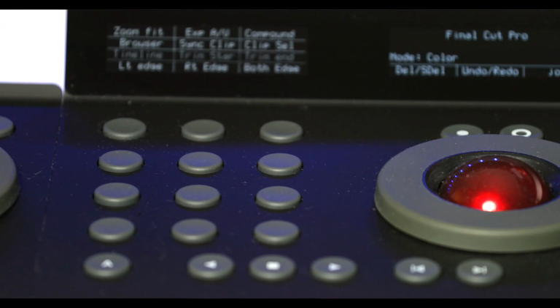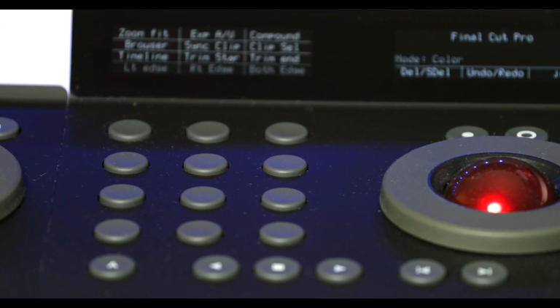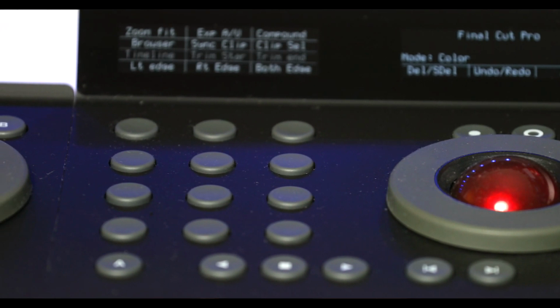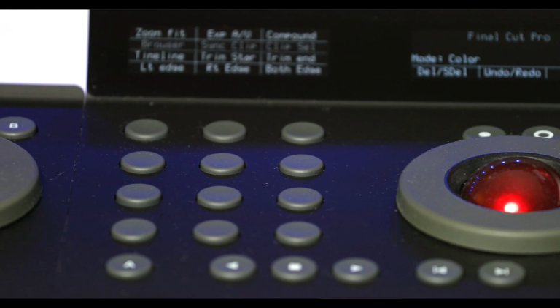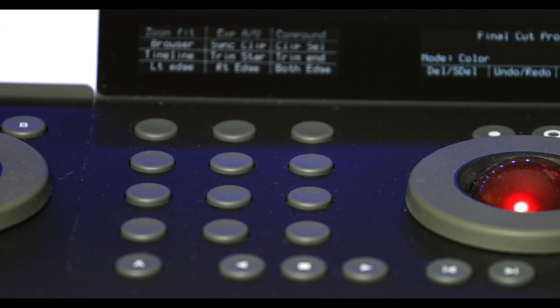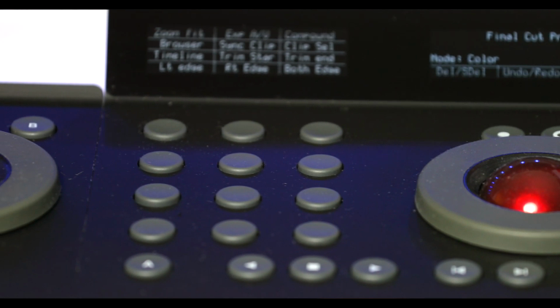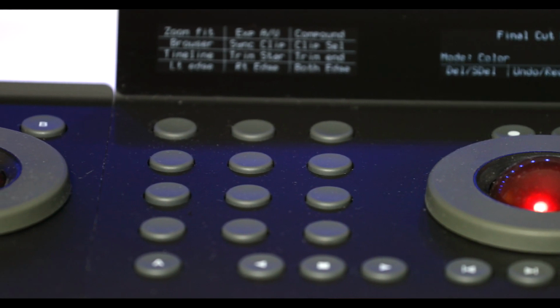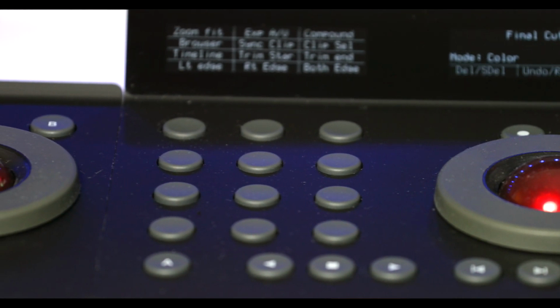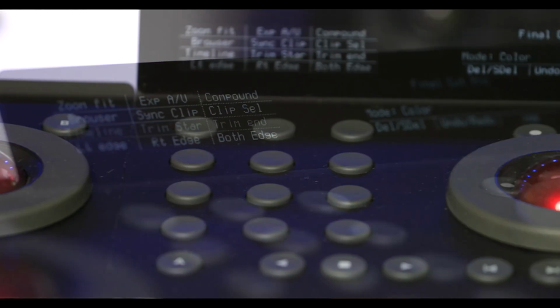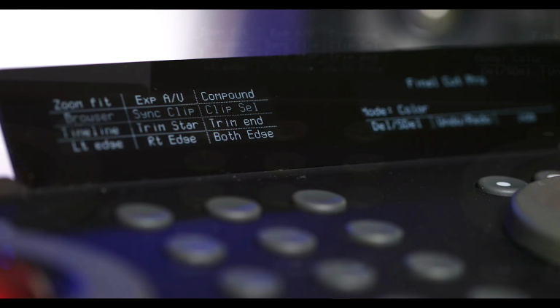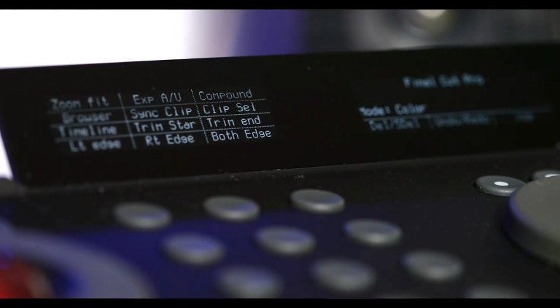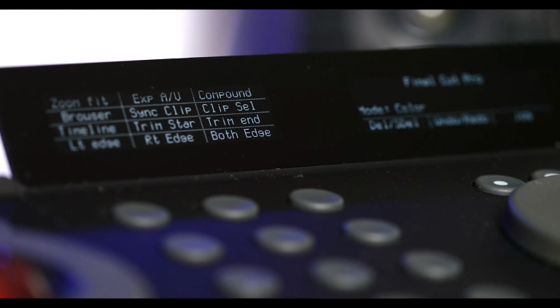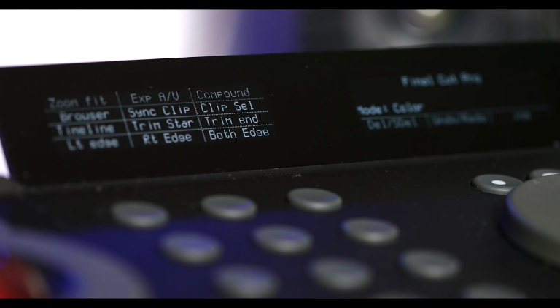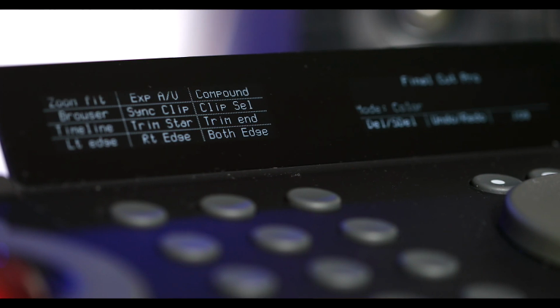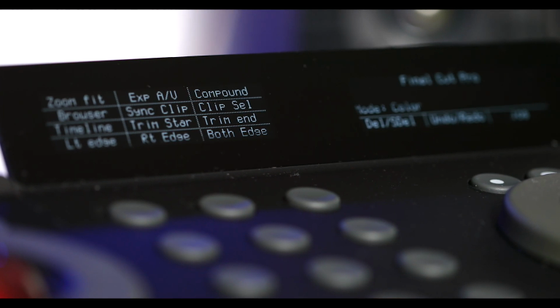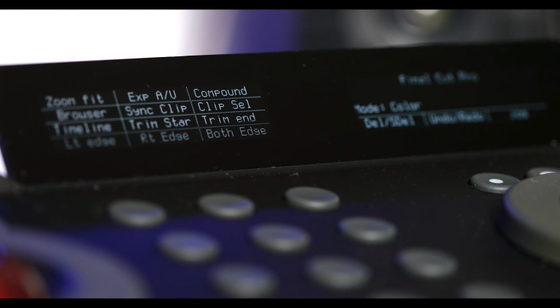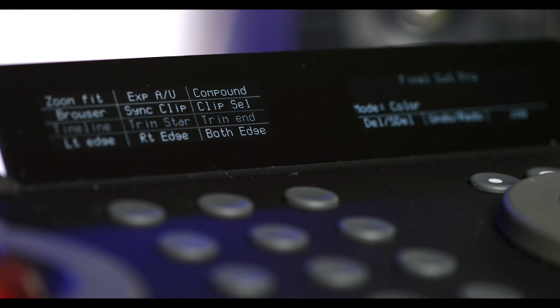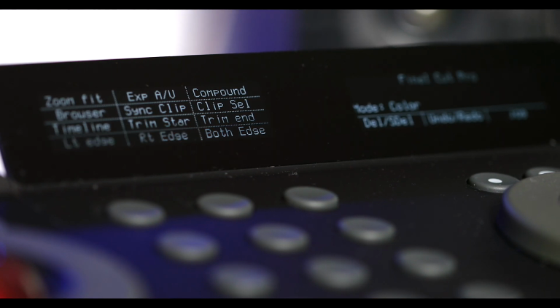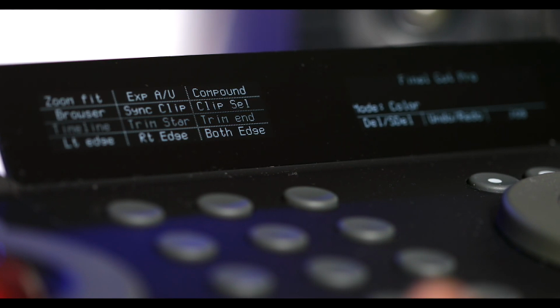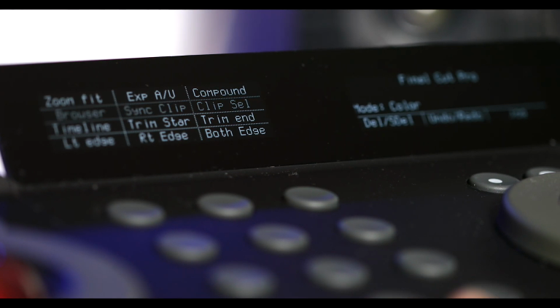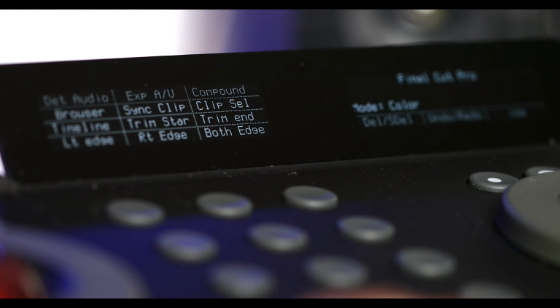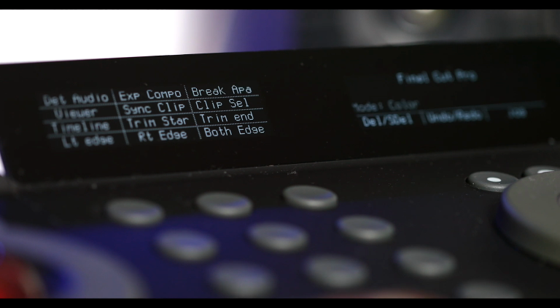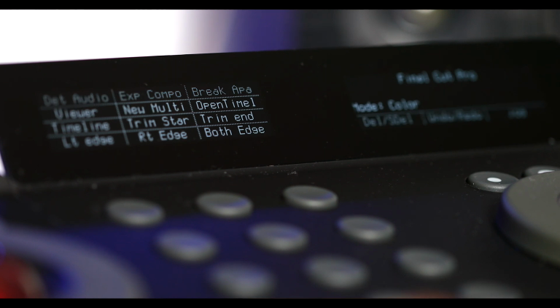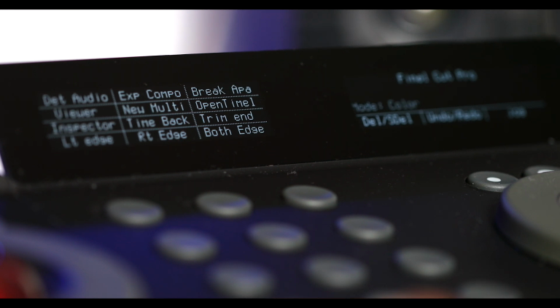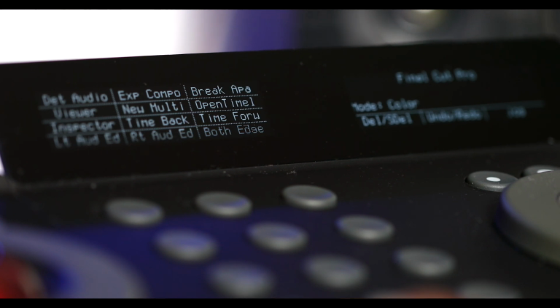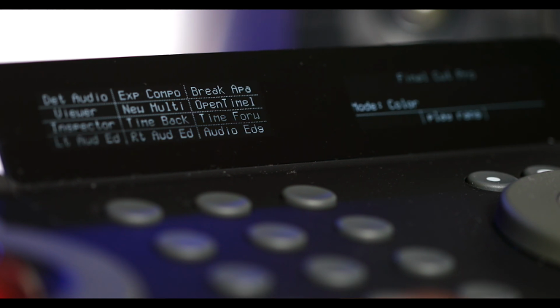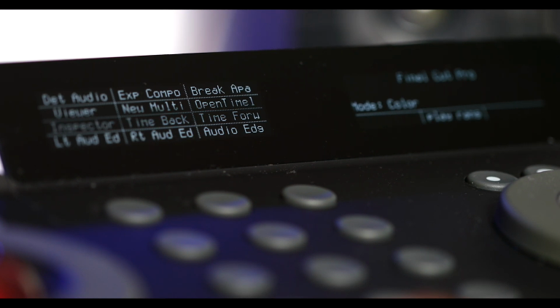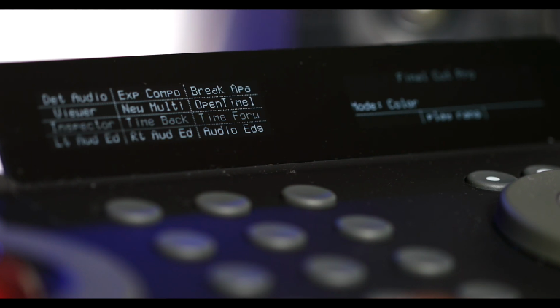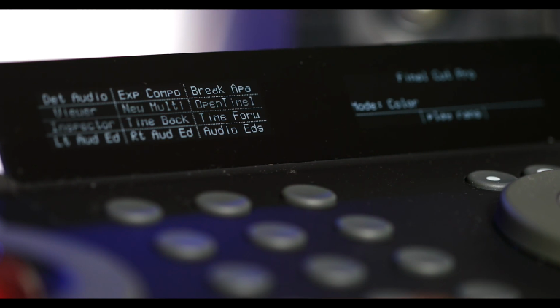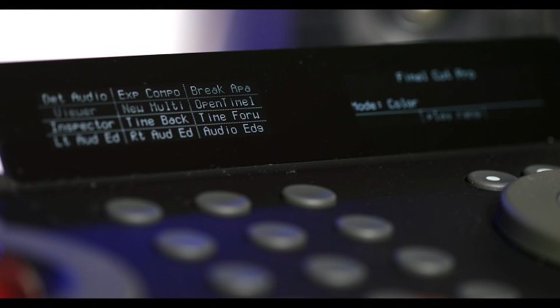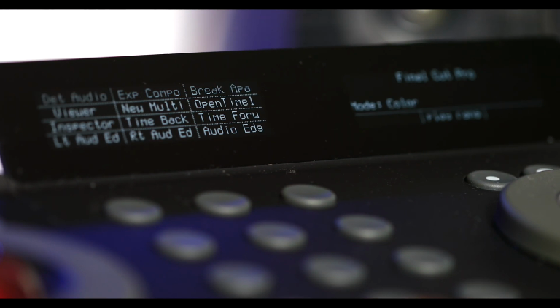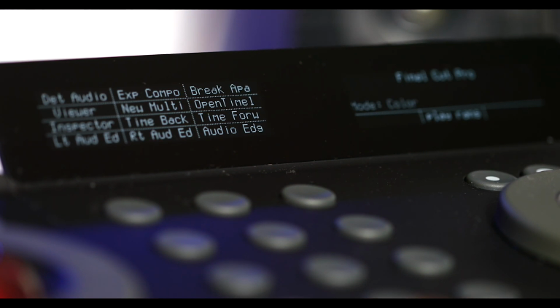So you can break apart clips, use different controls — and I love the little dial knob that lets you zoom in and zoom out. You can show your scopes, change your event viewer, everything is right in here.